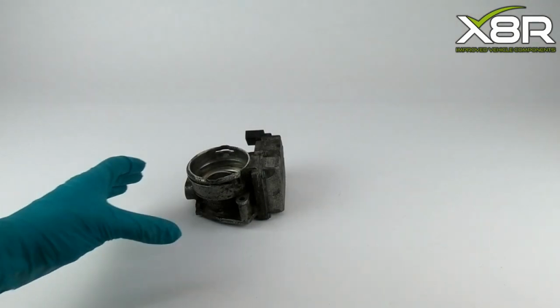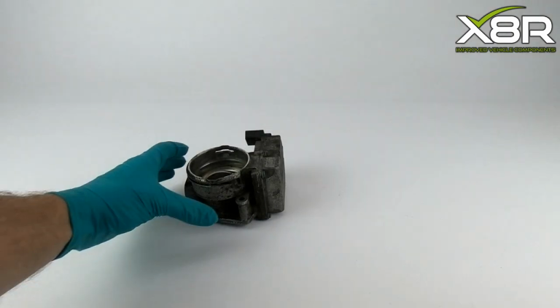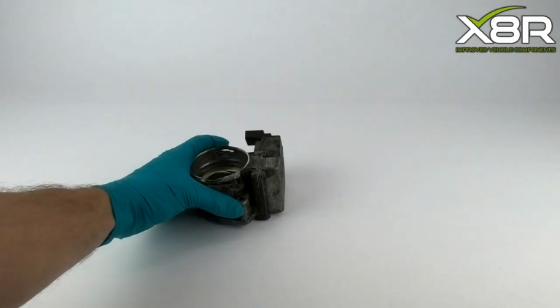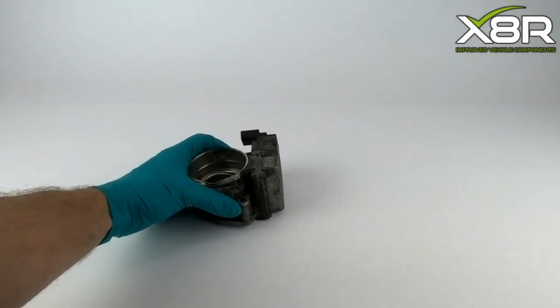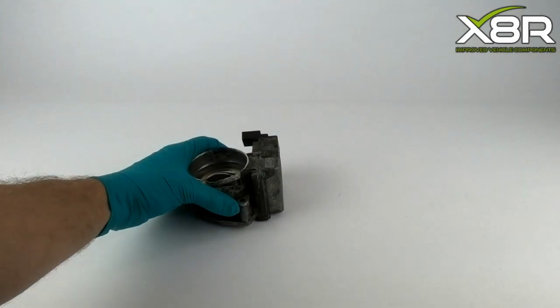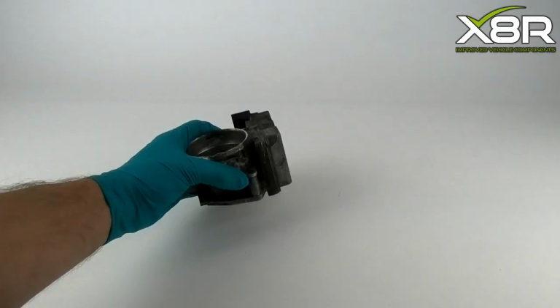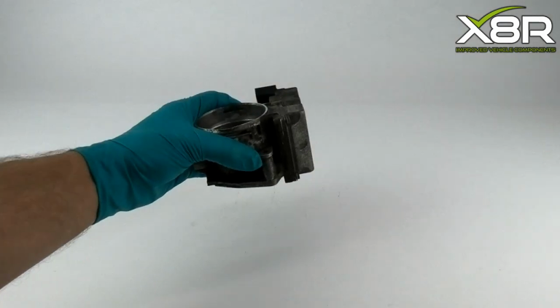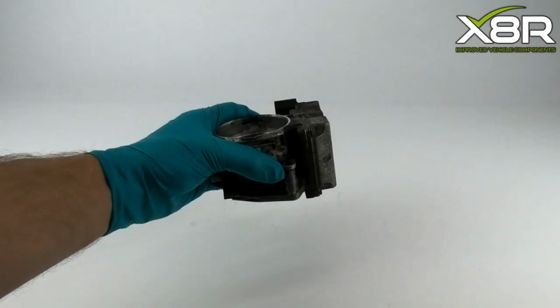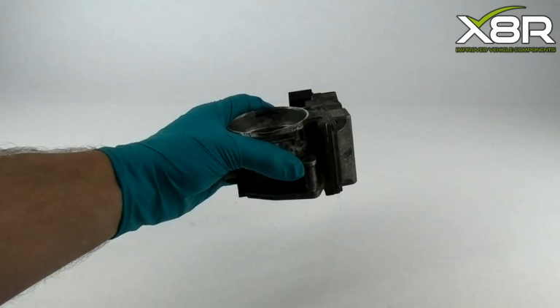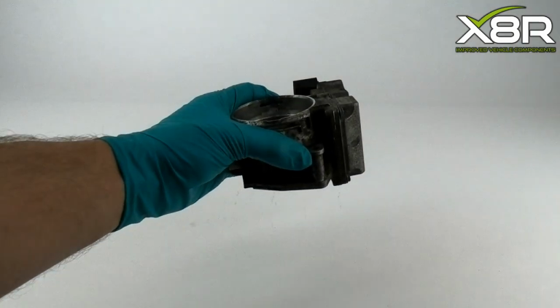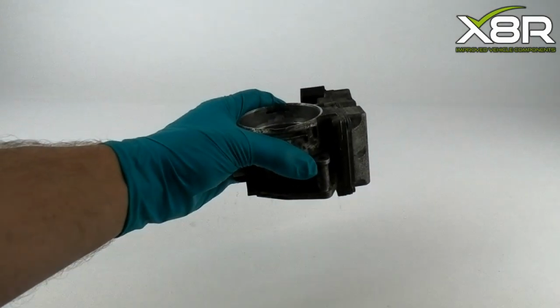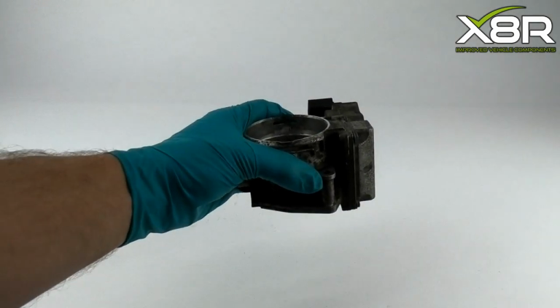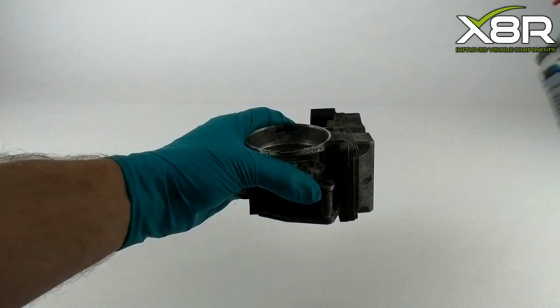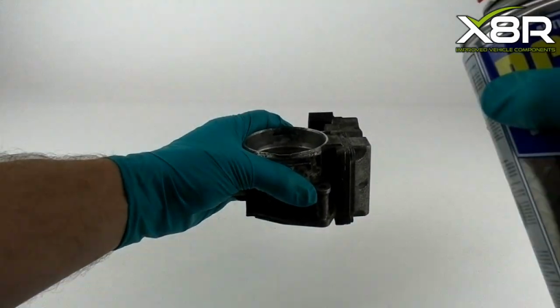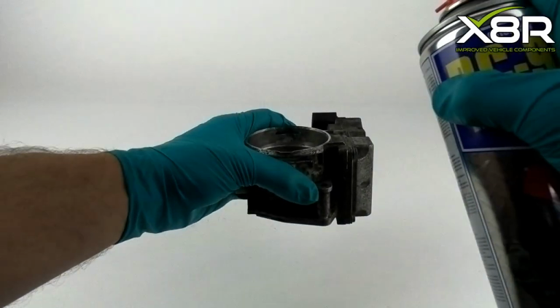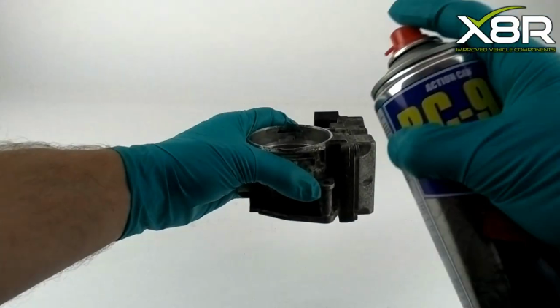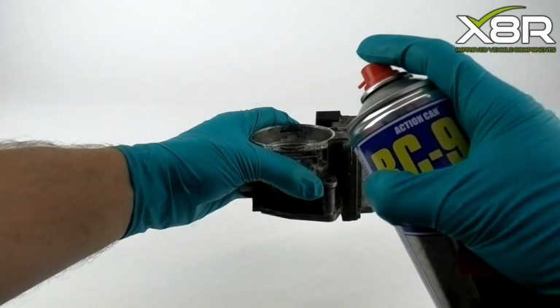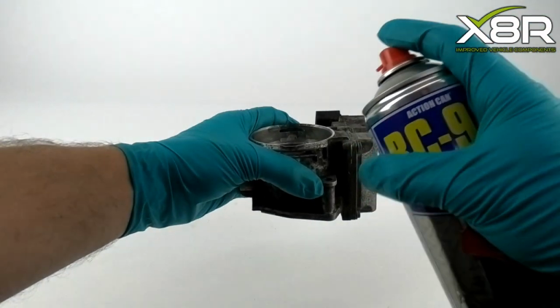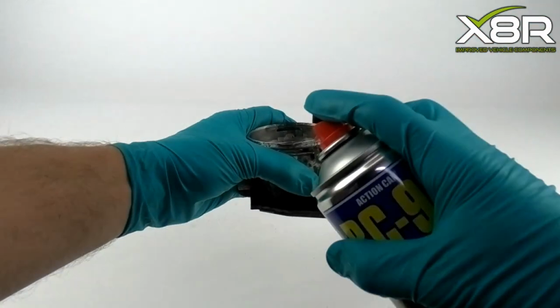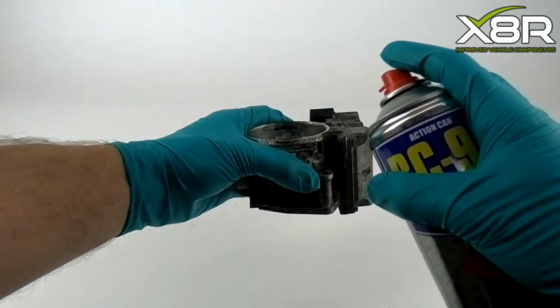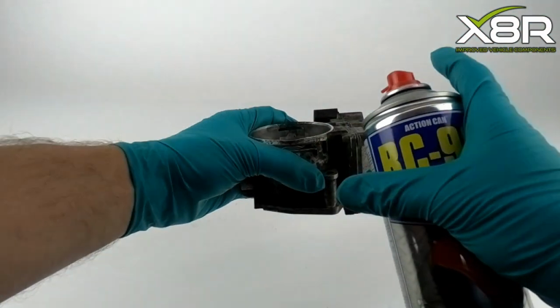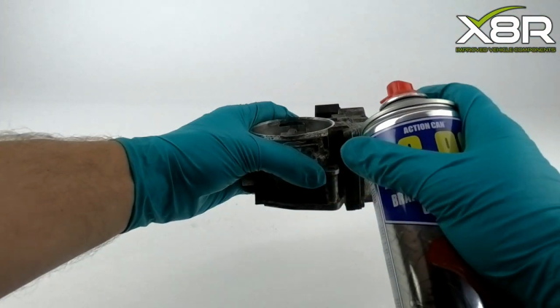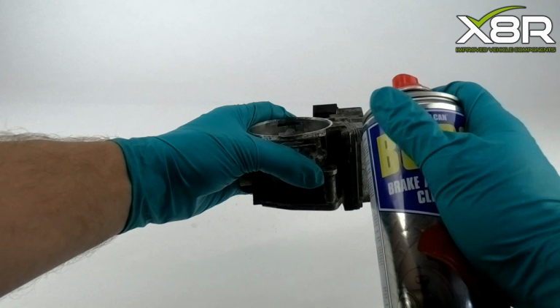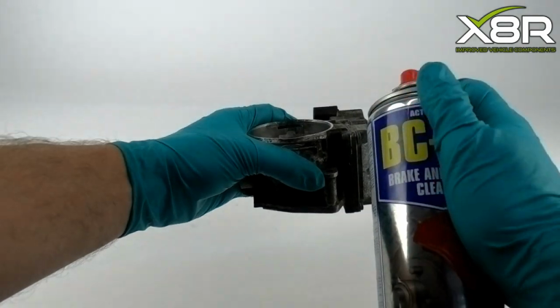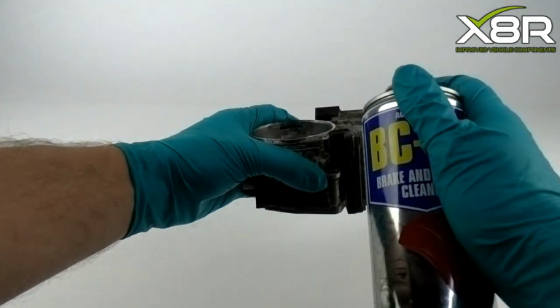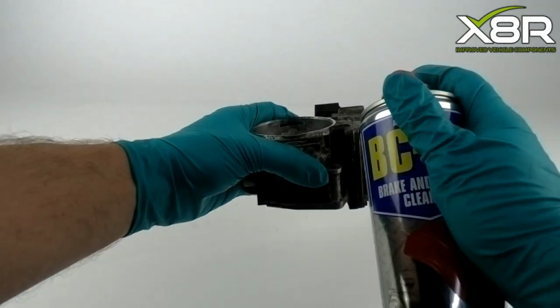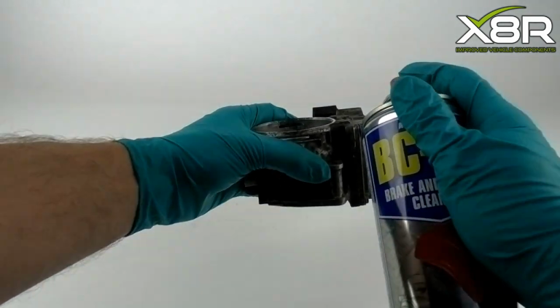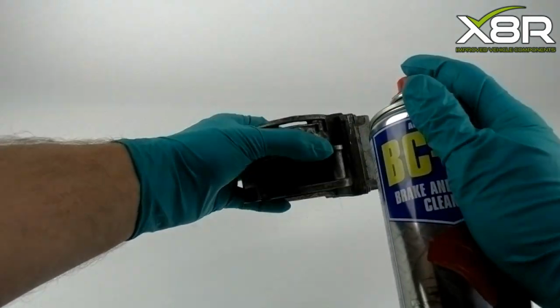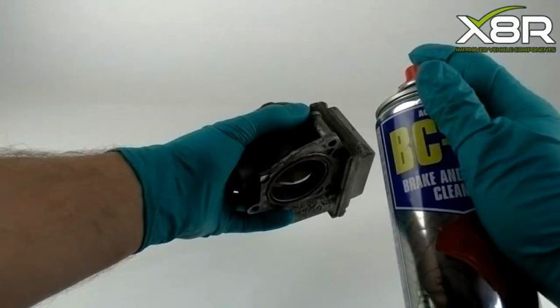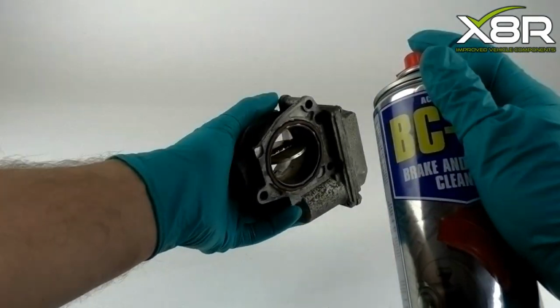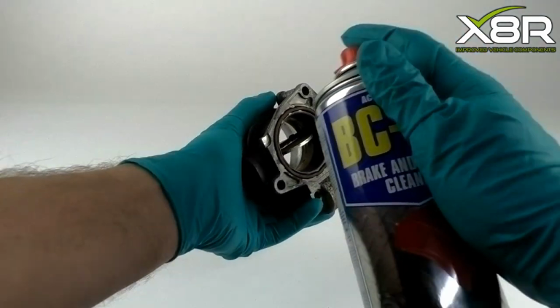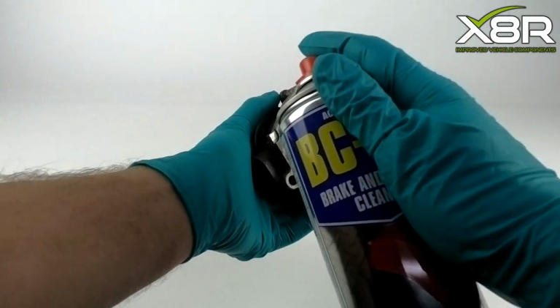The unit will often be very dirty after removal, so the first step is to clean it with brake cleaner.